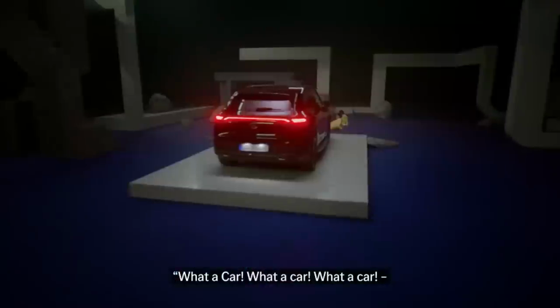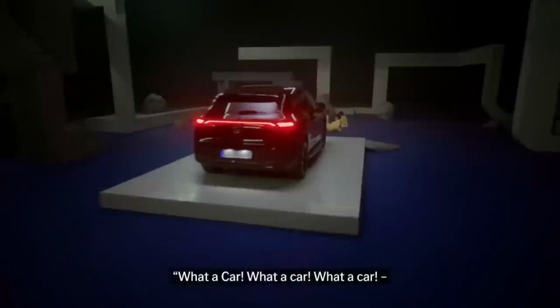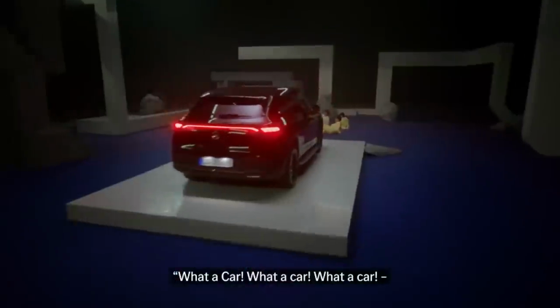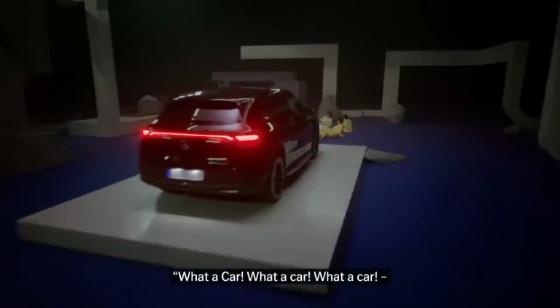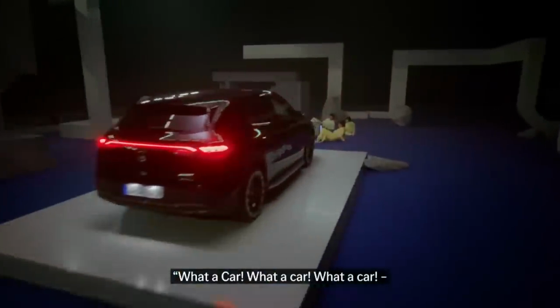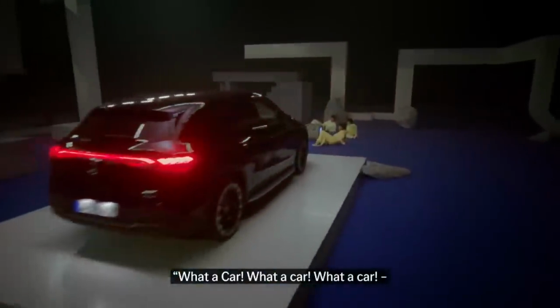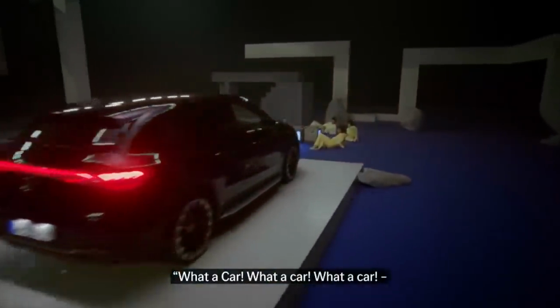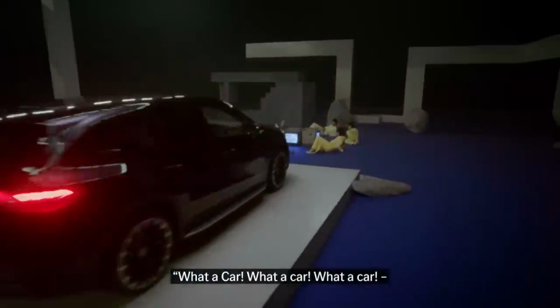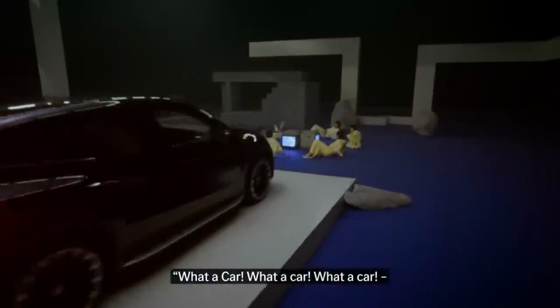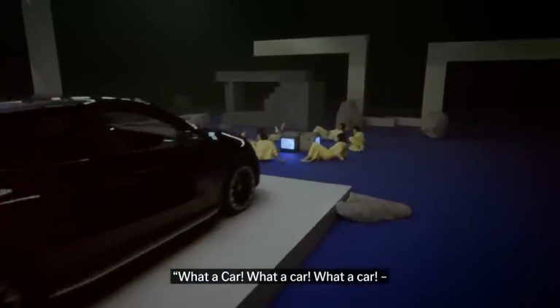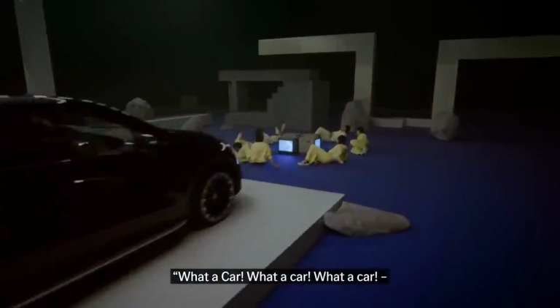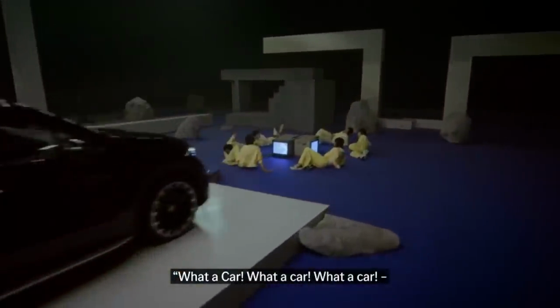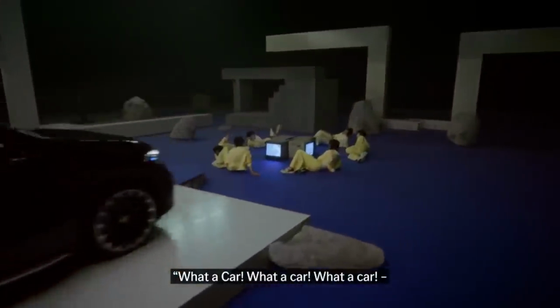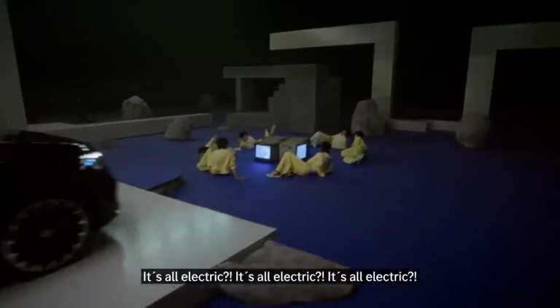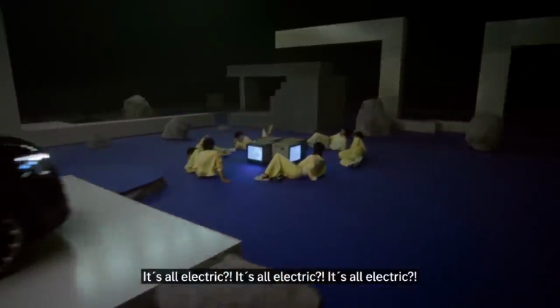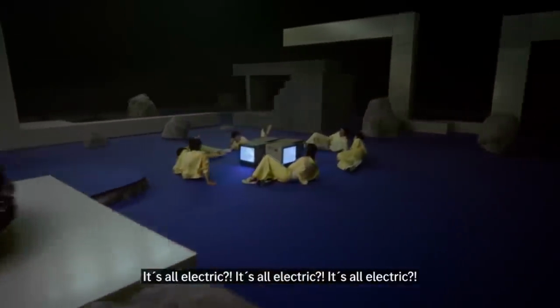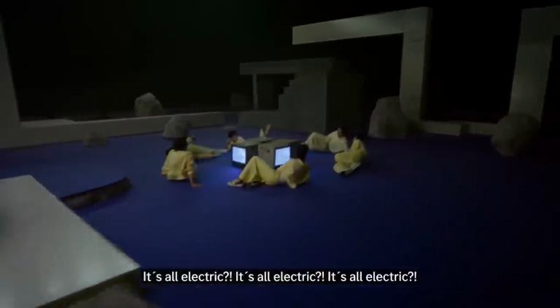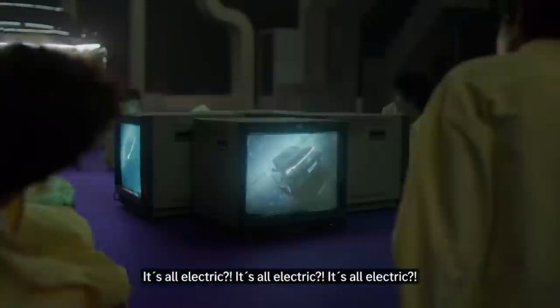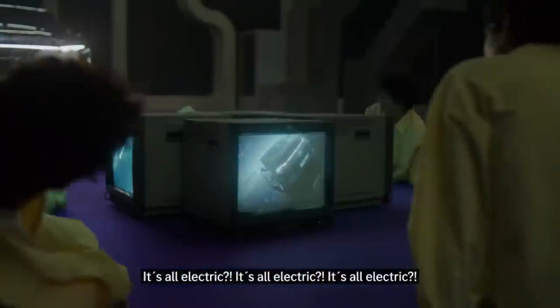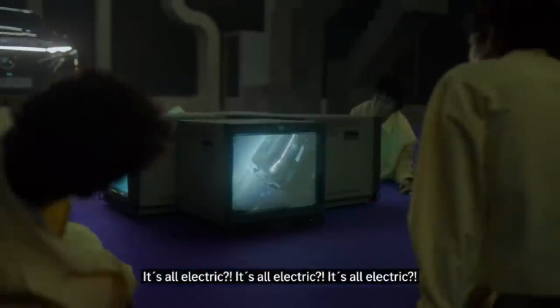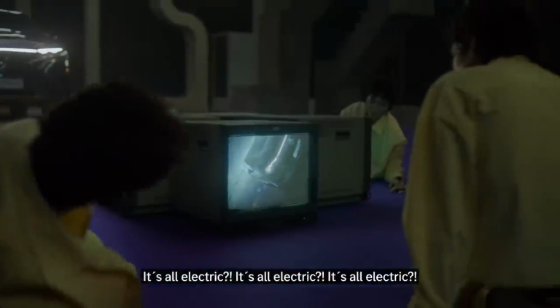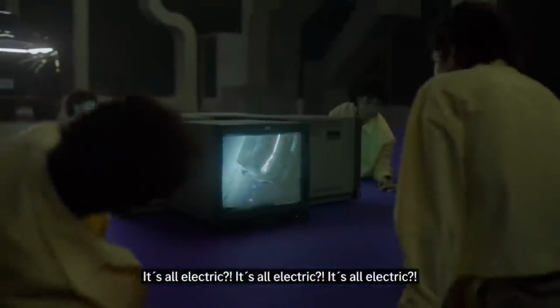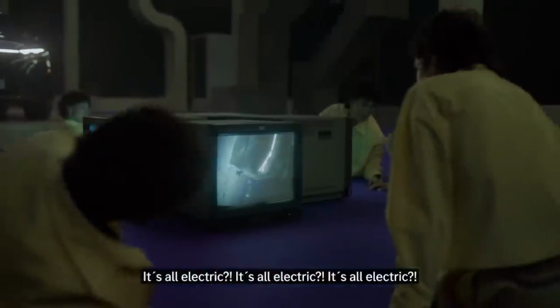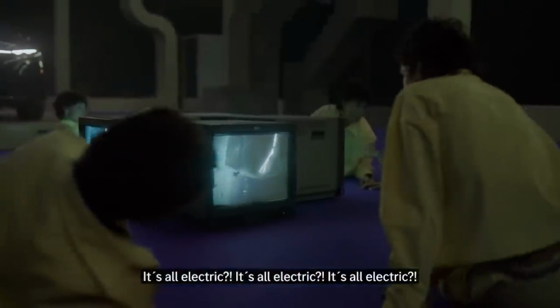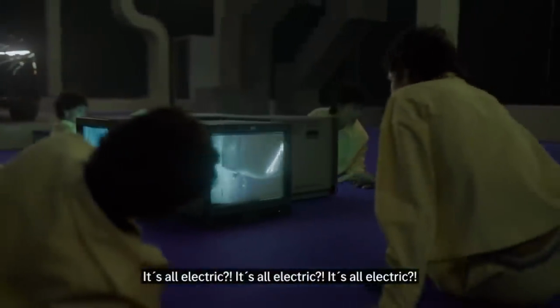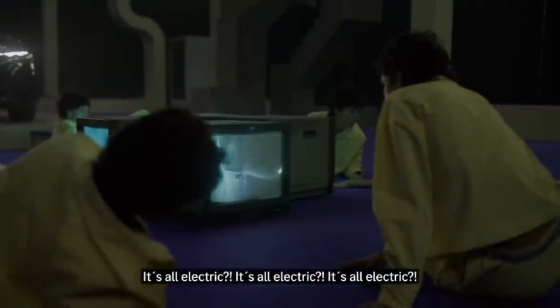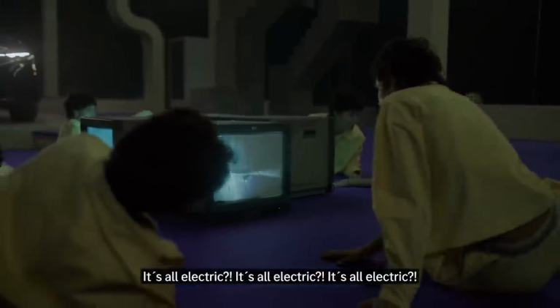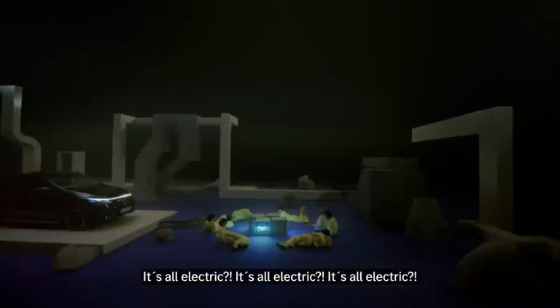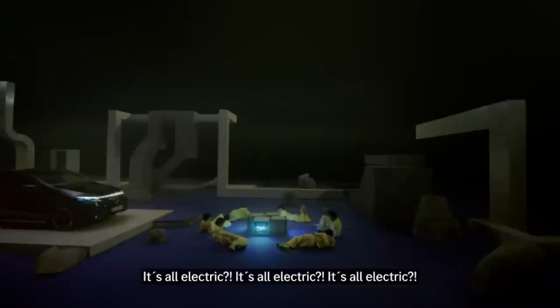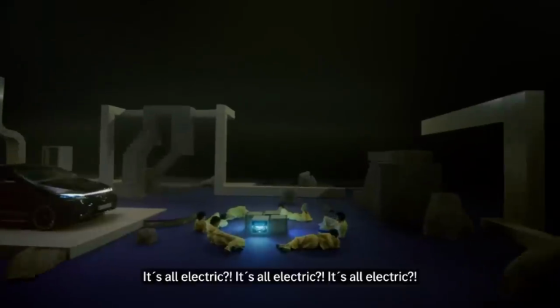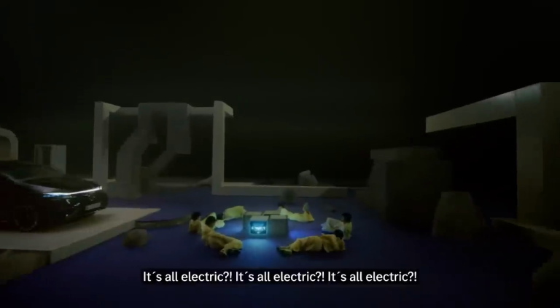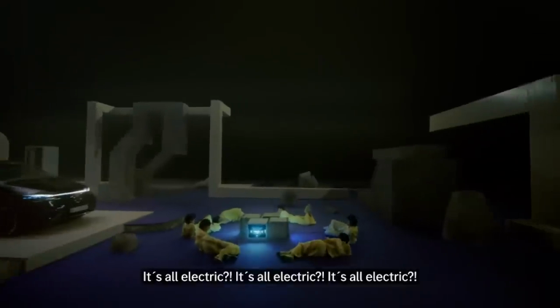What a group. What a car. It's all electric.